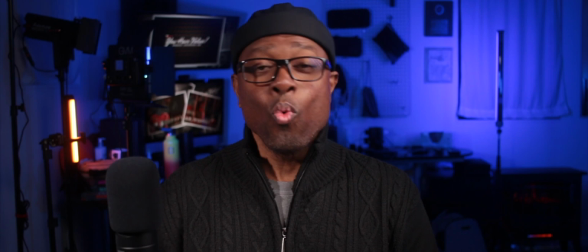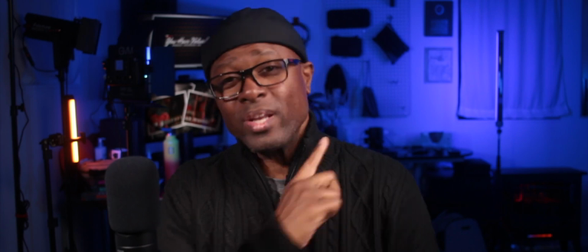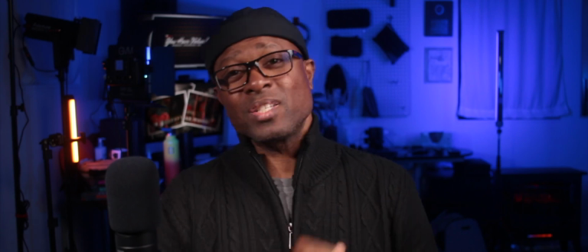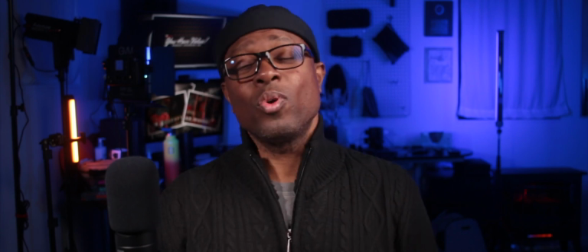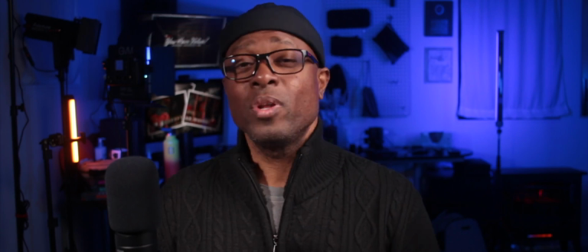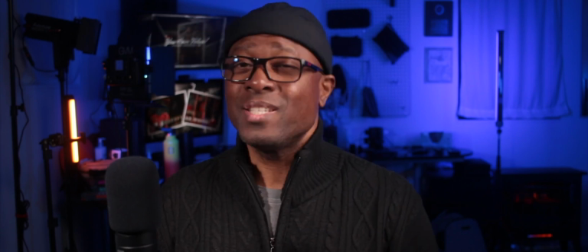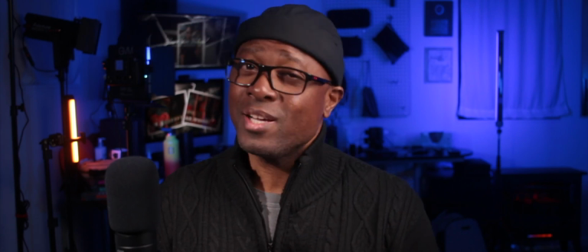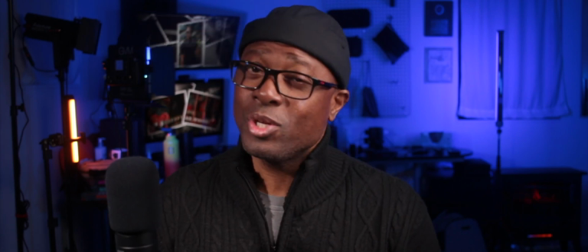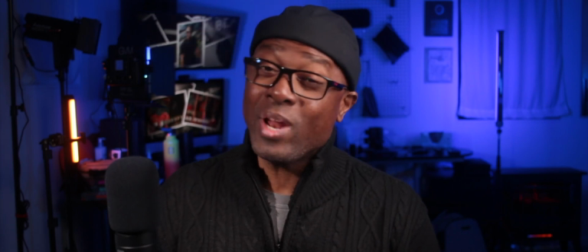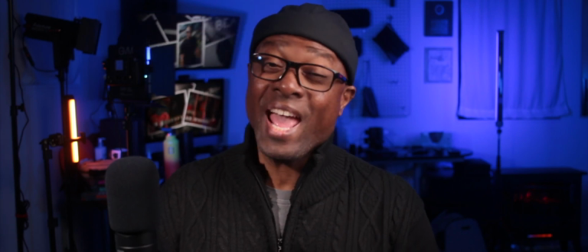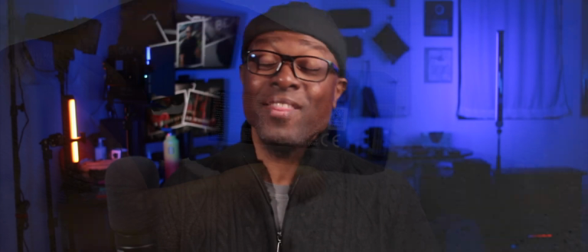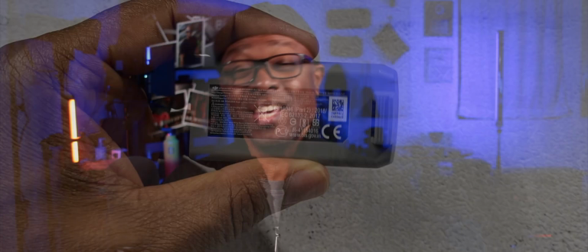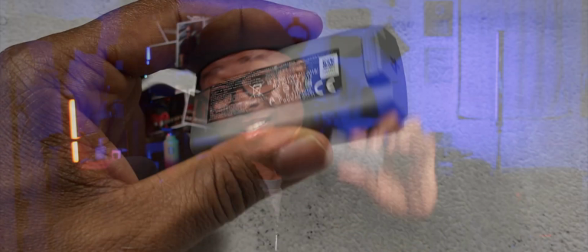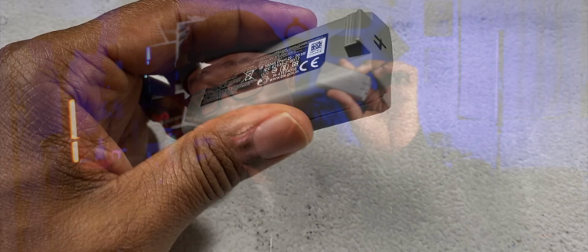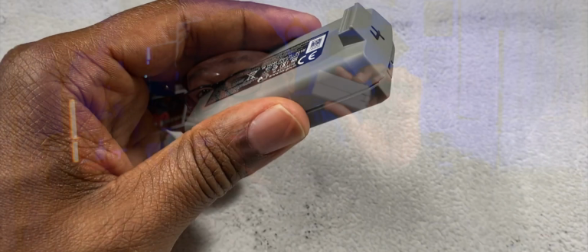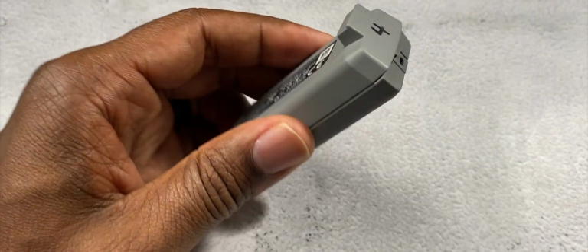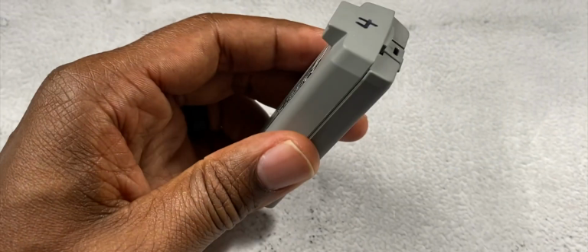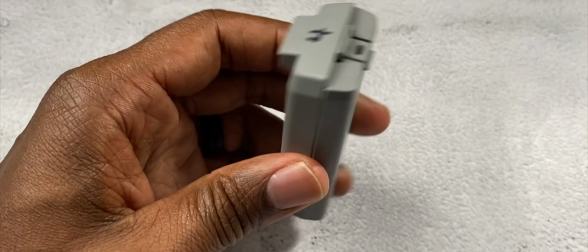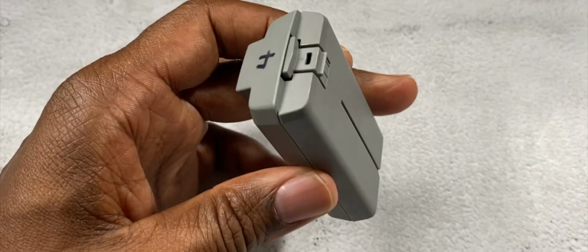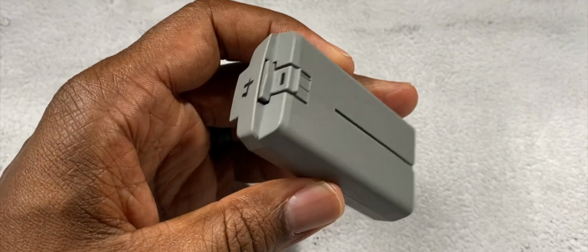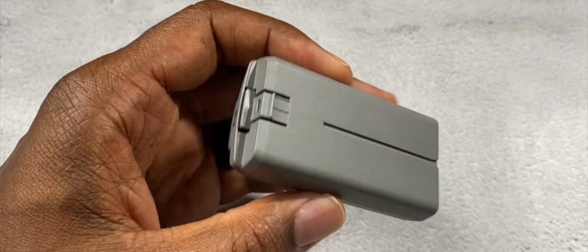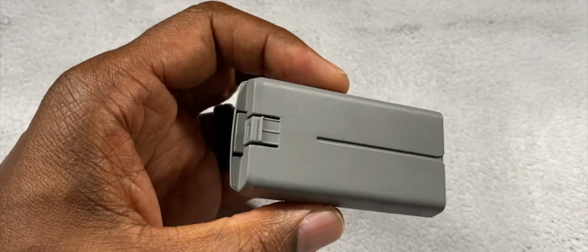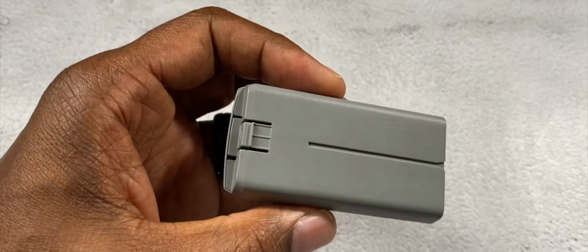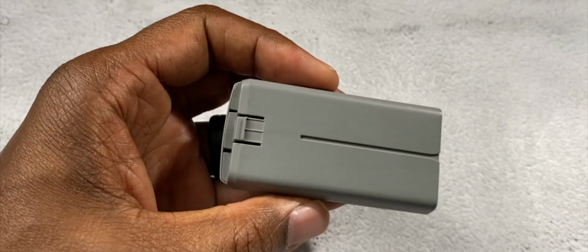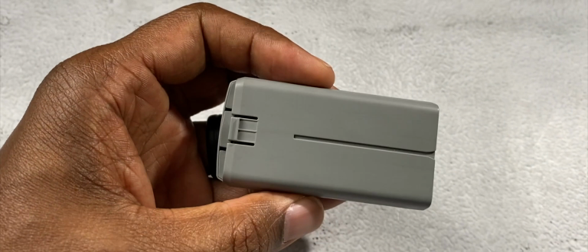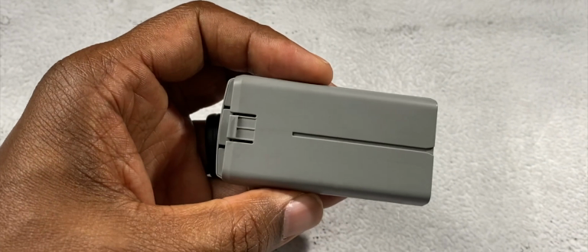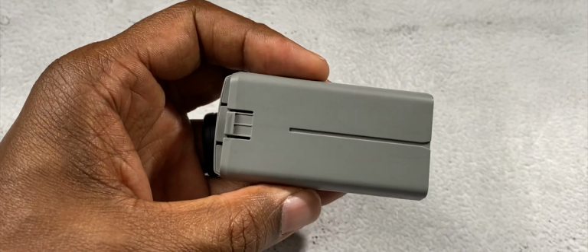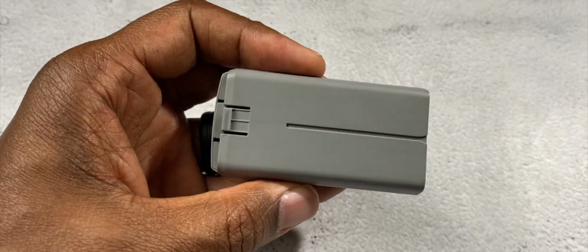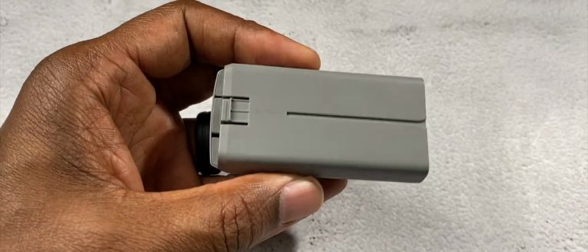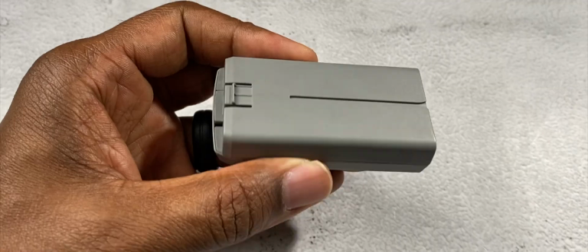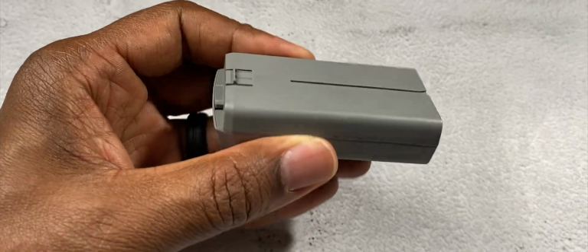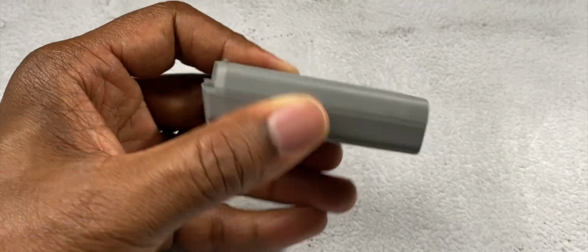What is going on? This is Altone and this is the DJI Mini 2 Intelligent Flight Battery.